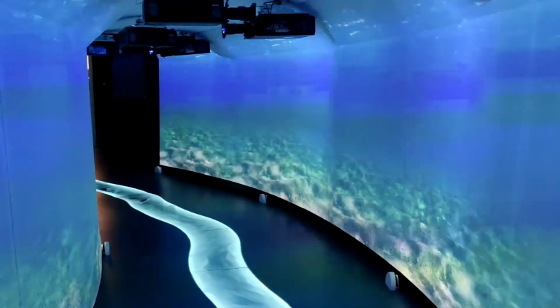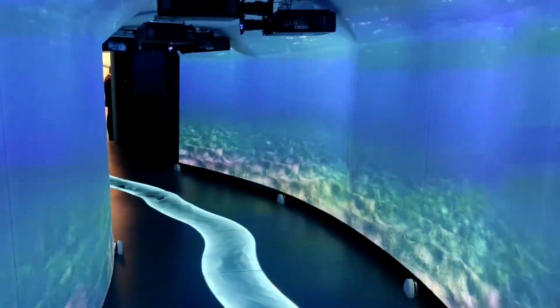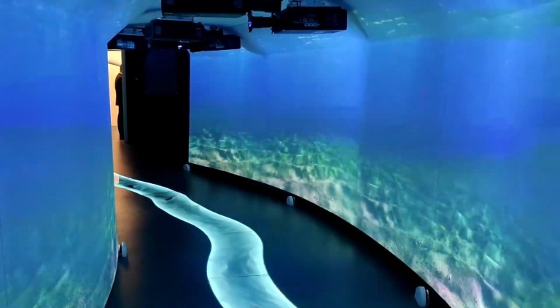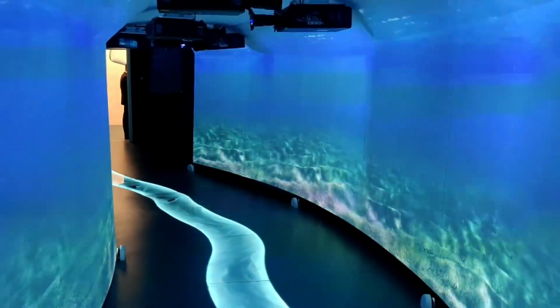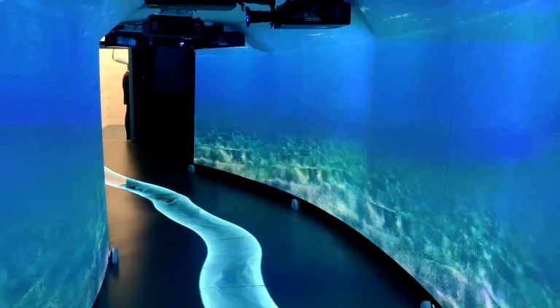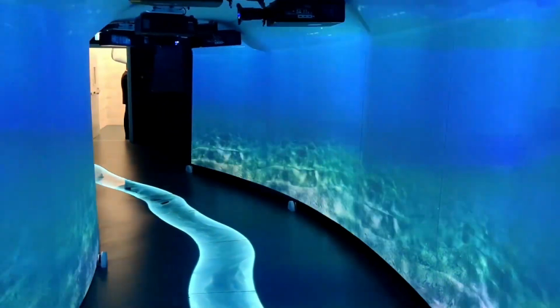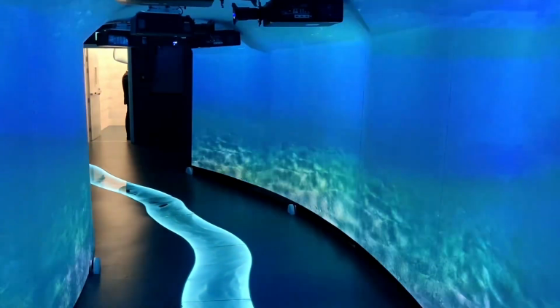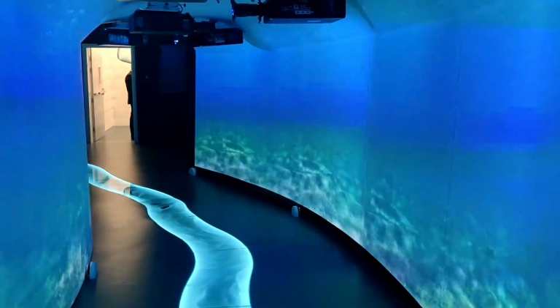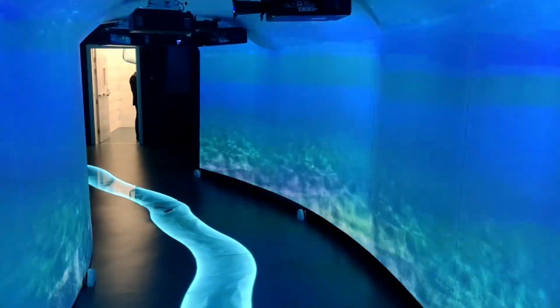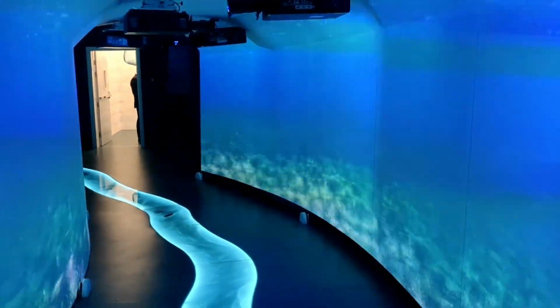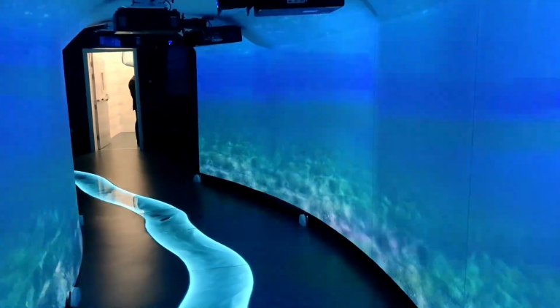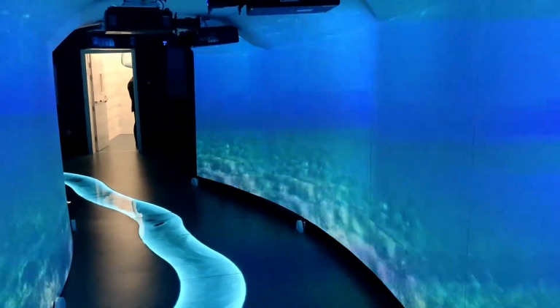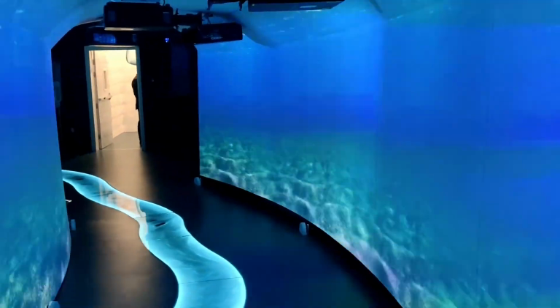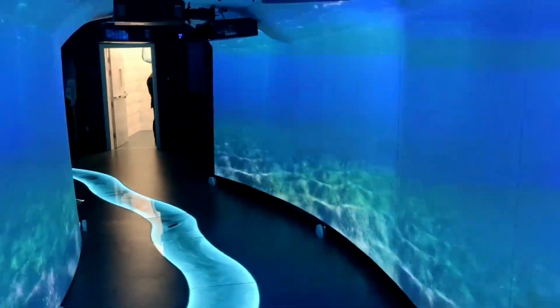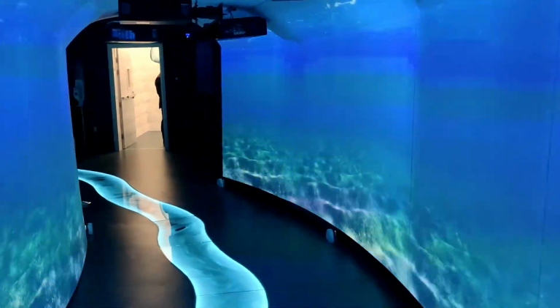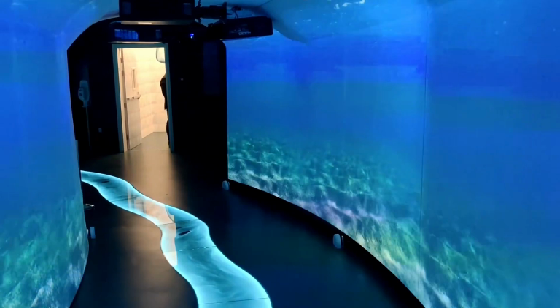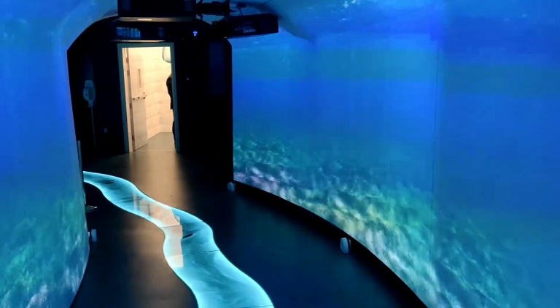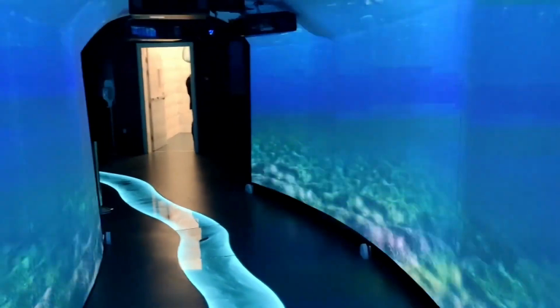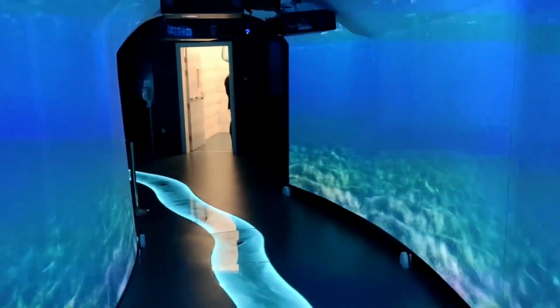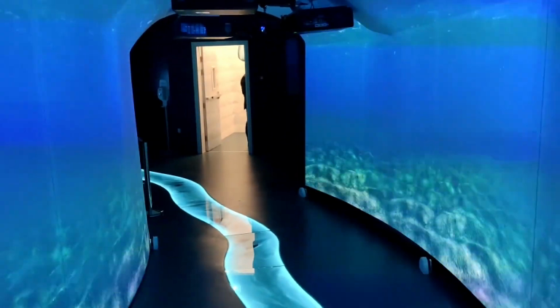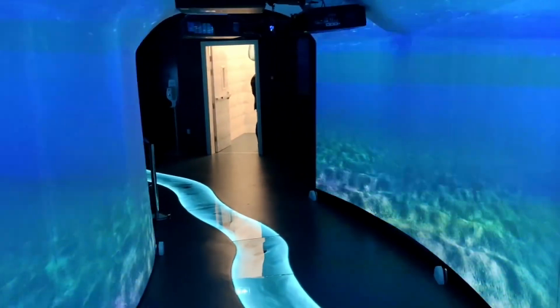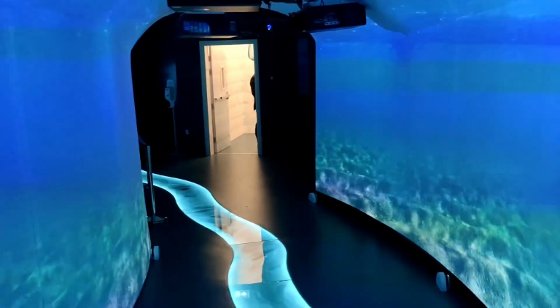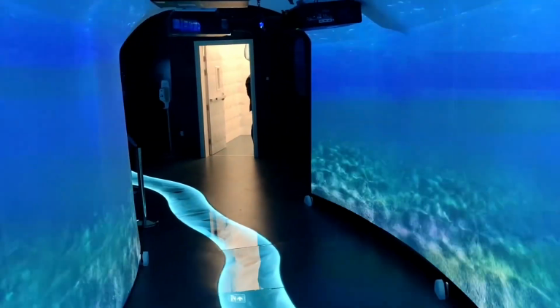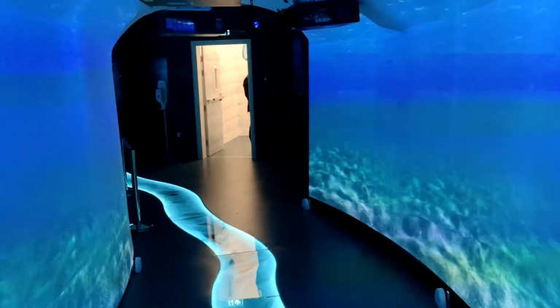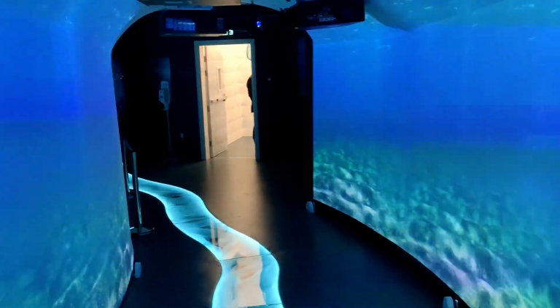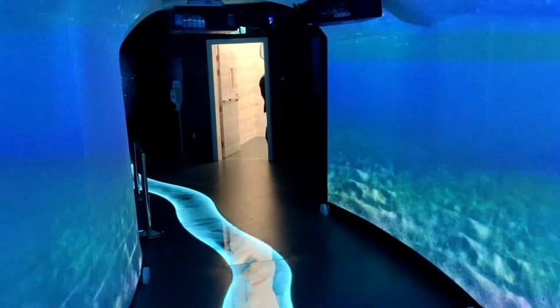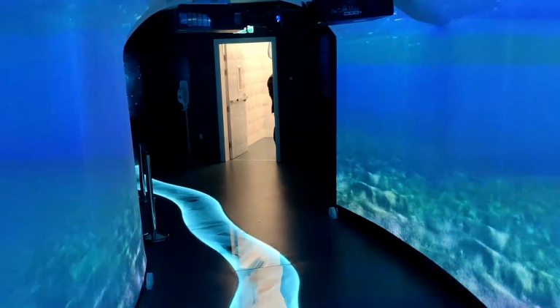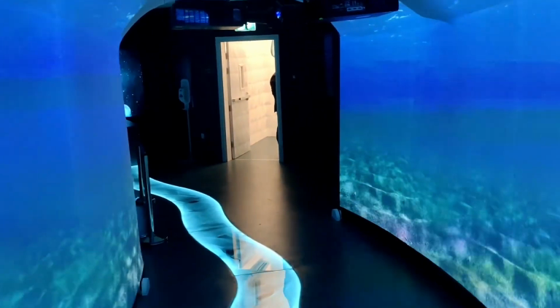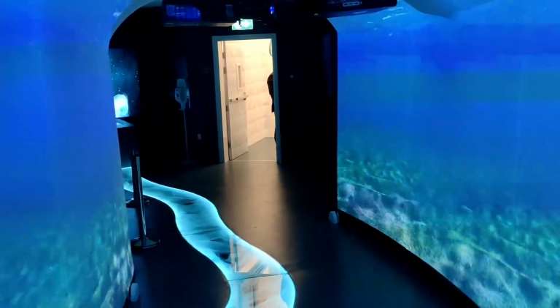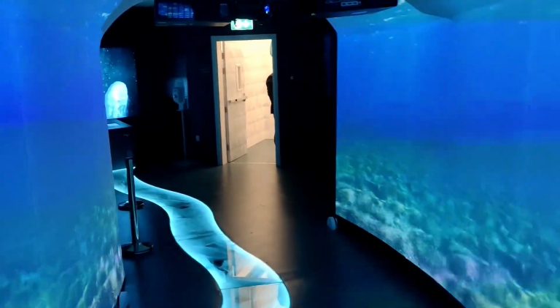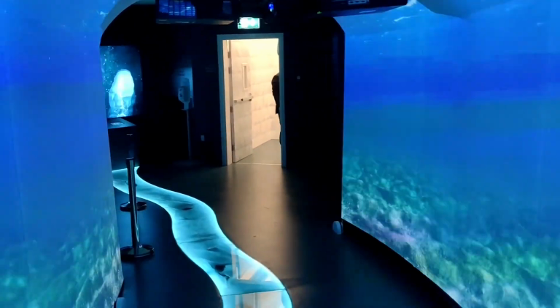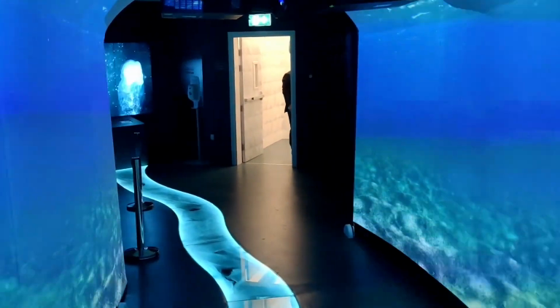As we follow this glowing blue path, it takes us to experience the geothermal origins of hot springs.